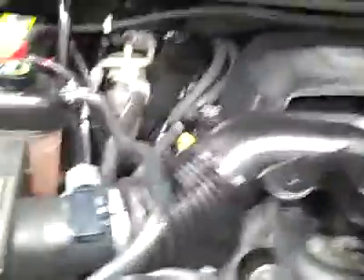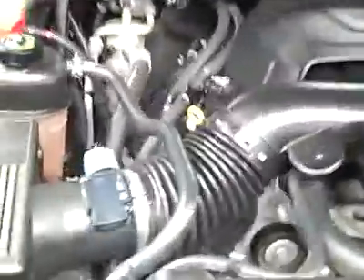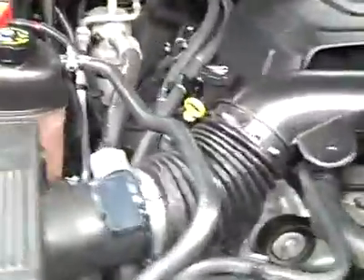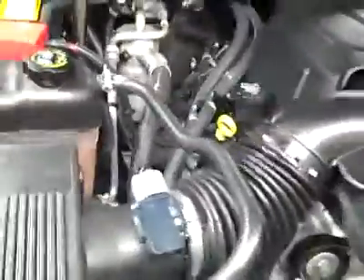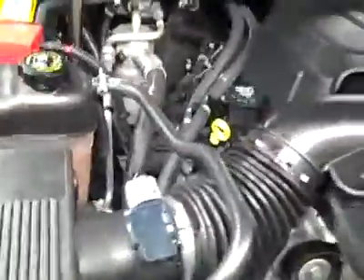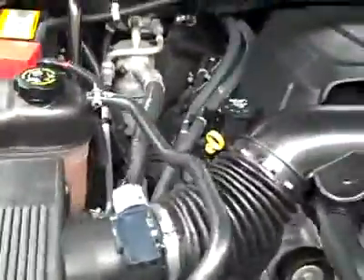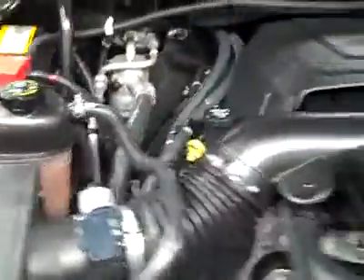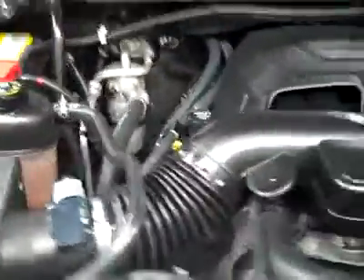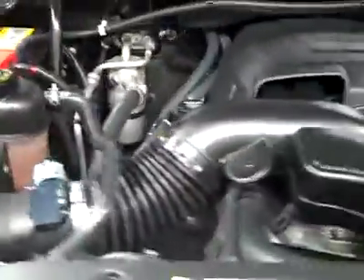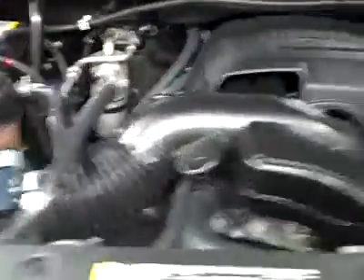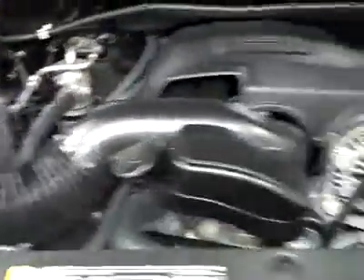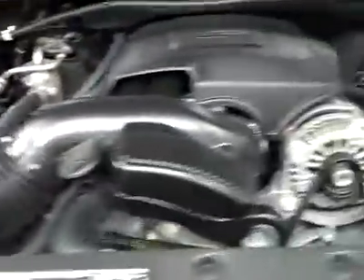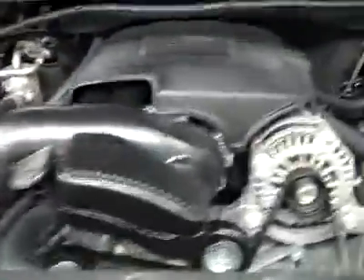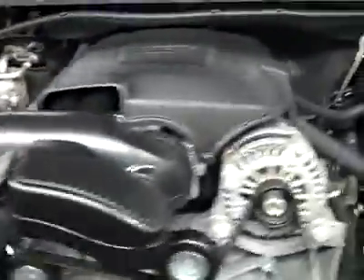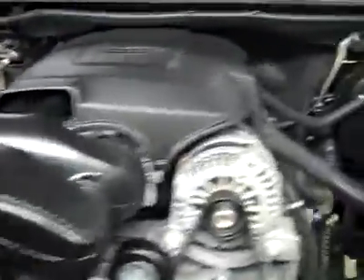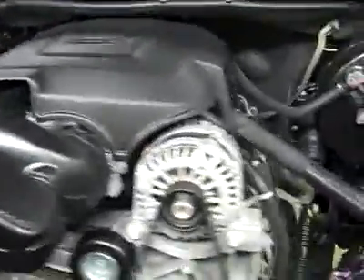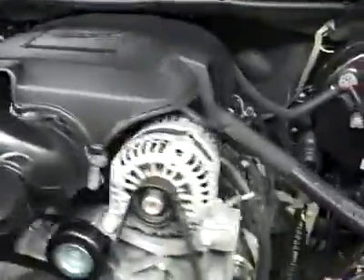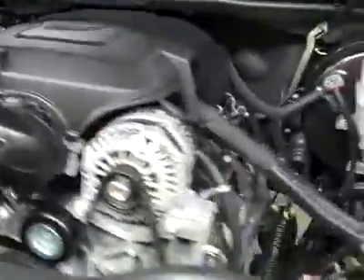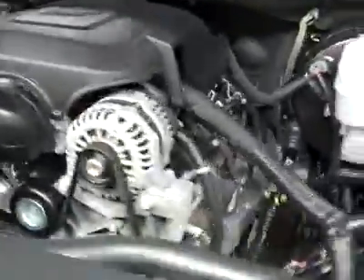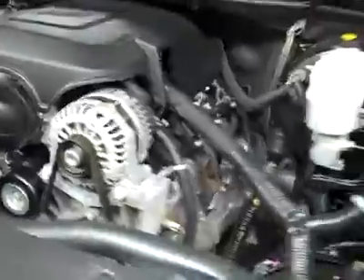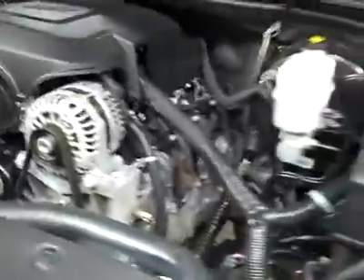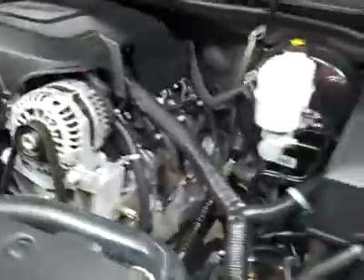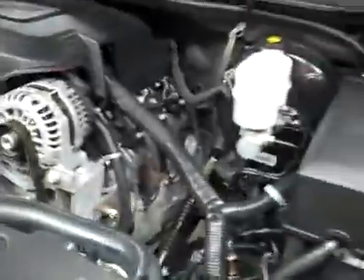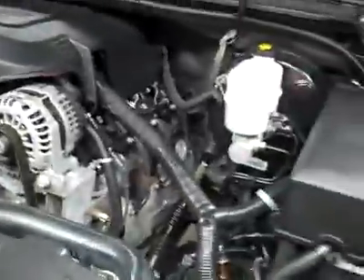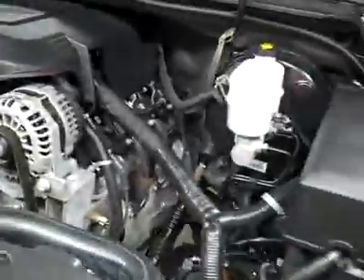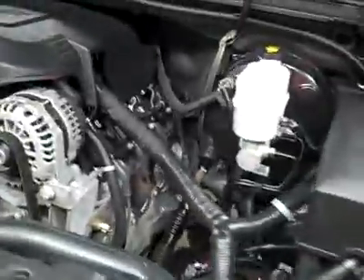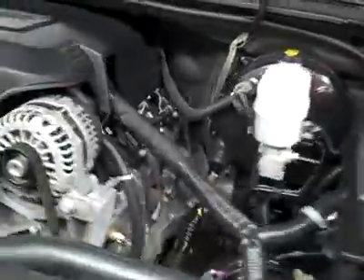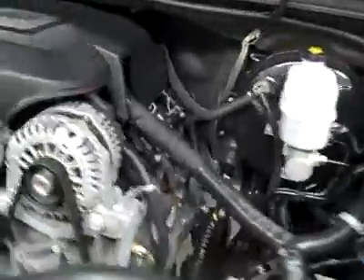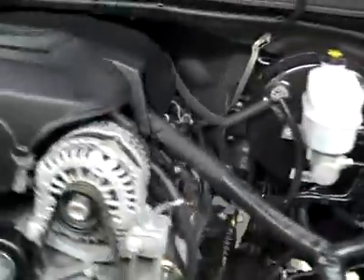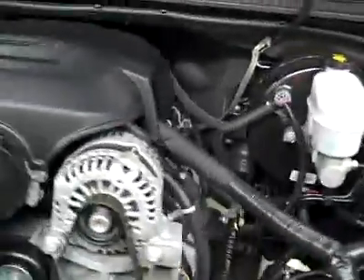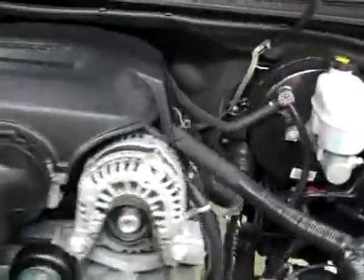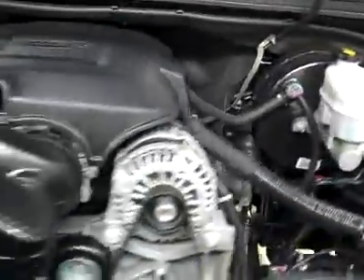Under the hood, it's a nice, clean engine bay, and as you can hear, it's running nice and smoothly.